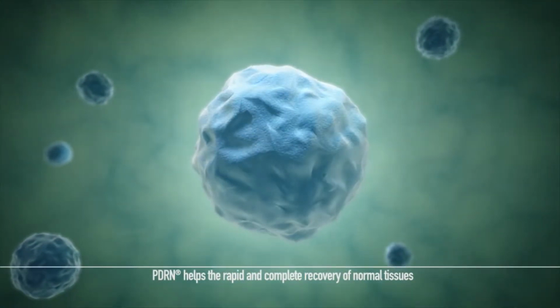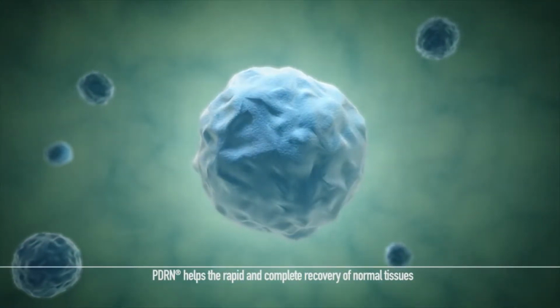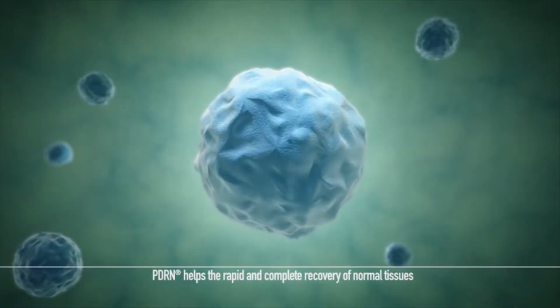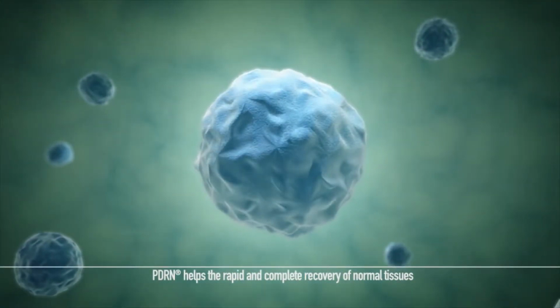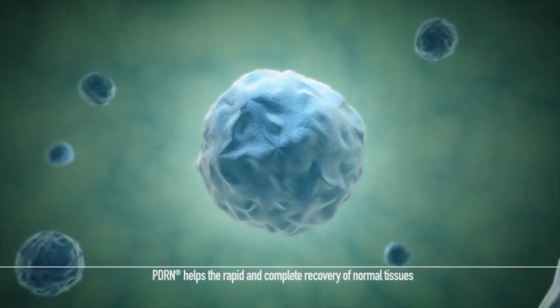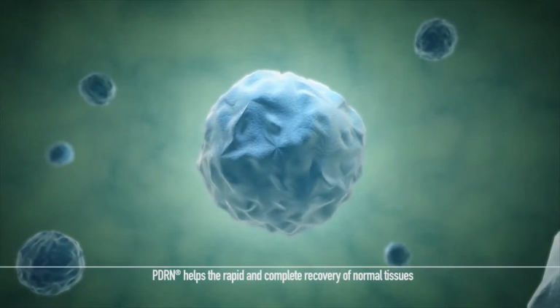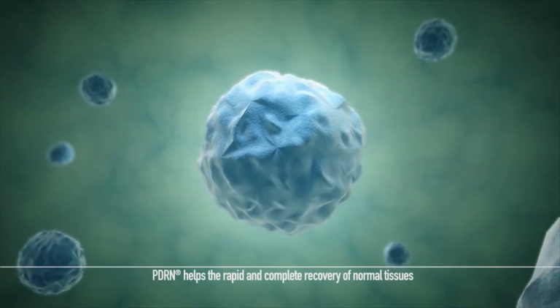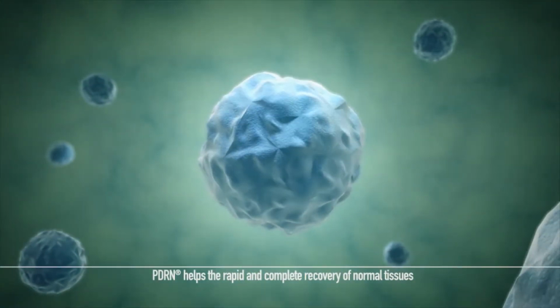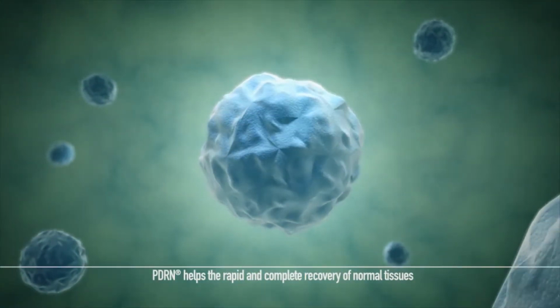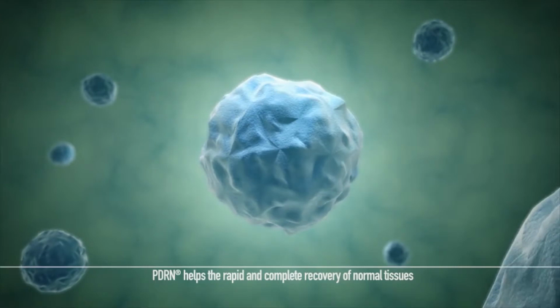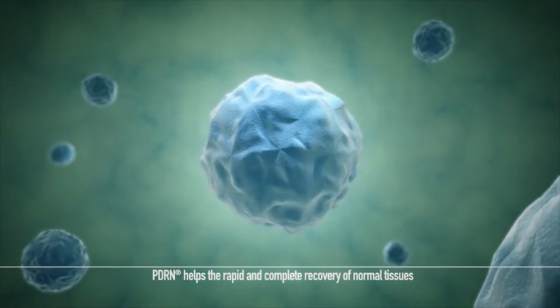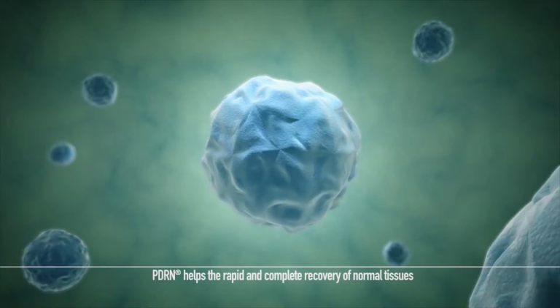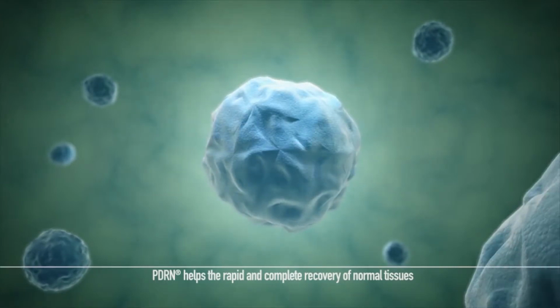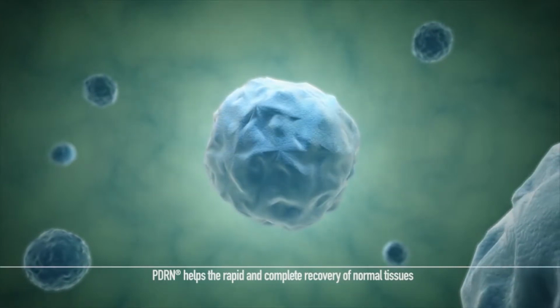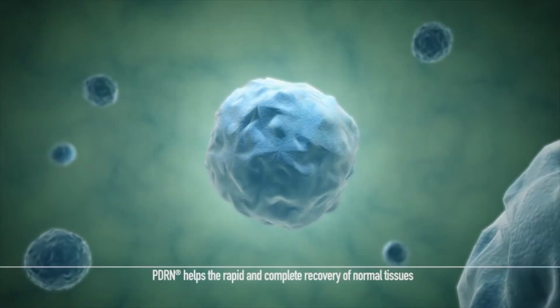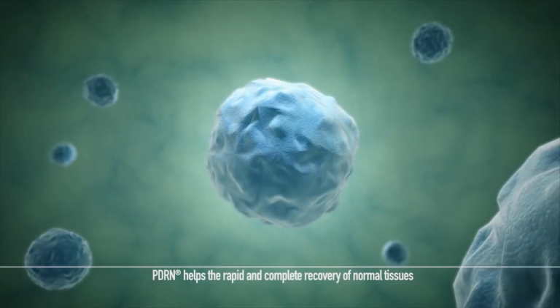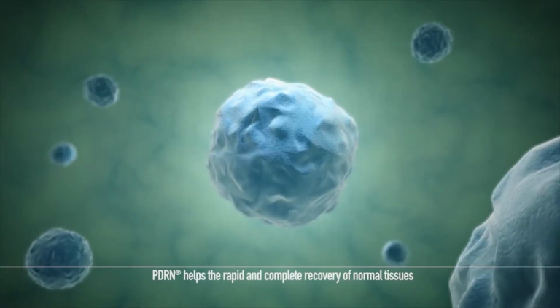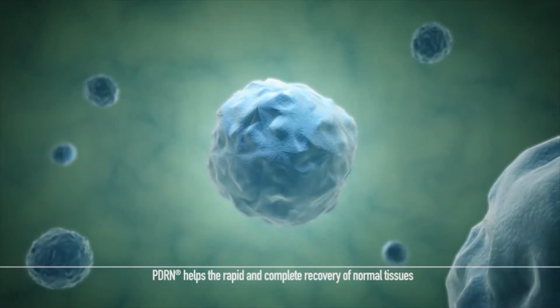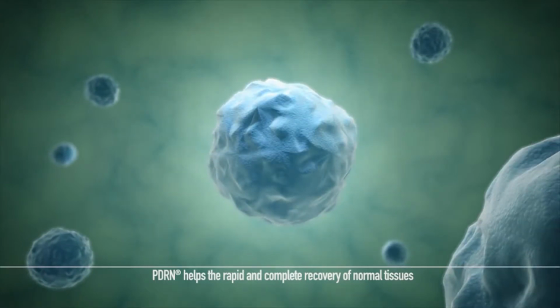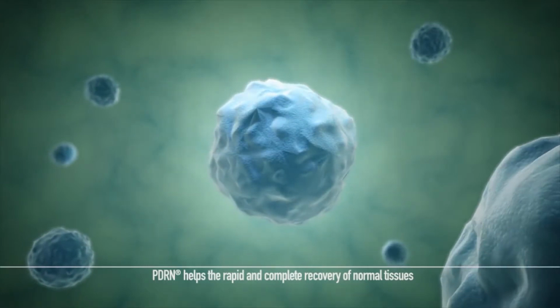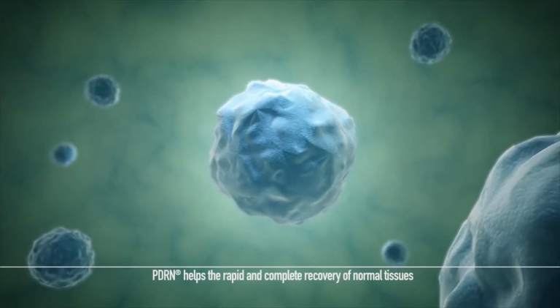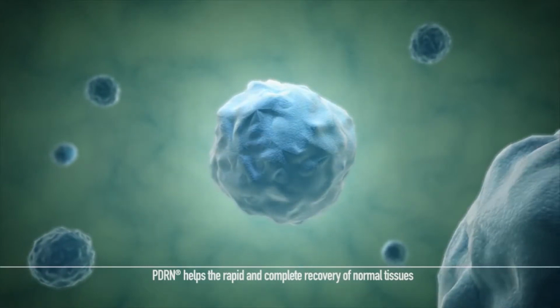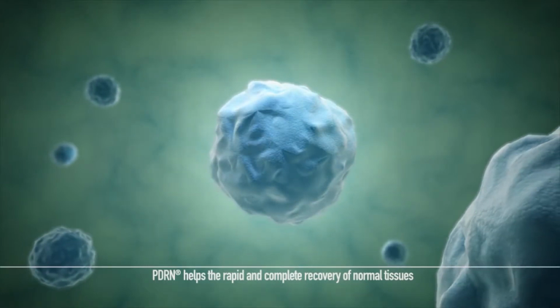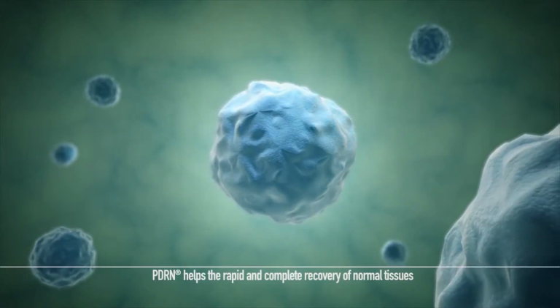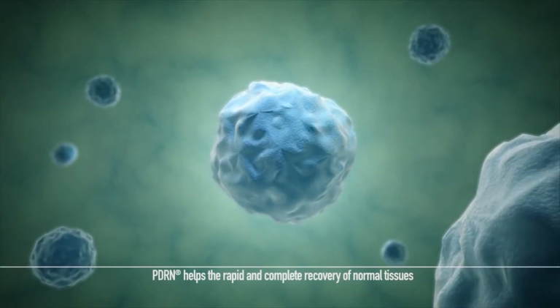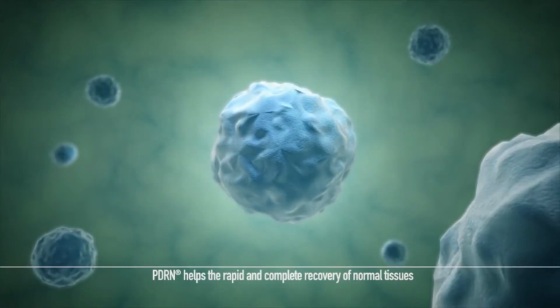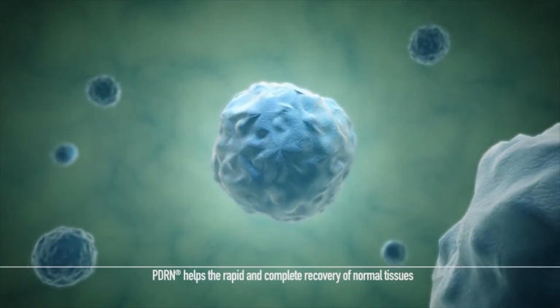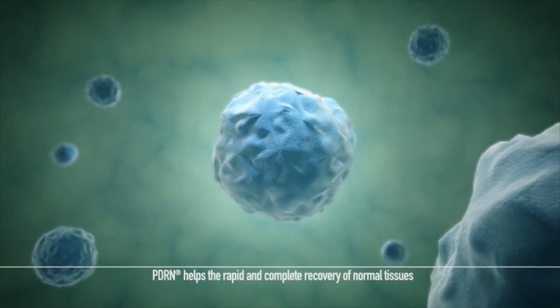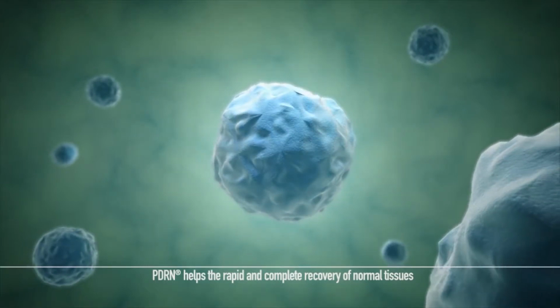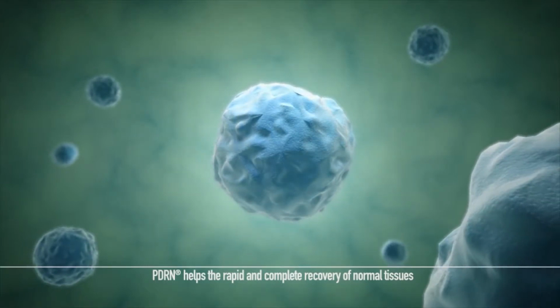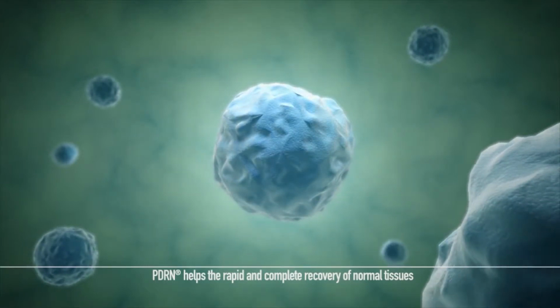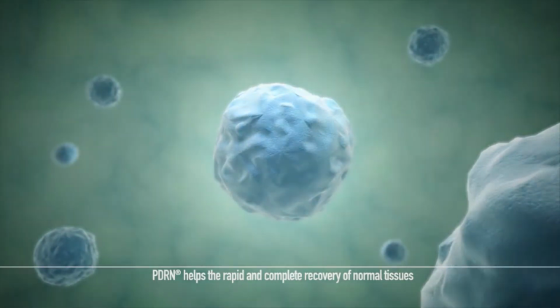In this way, PDRN helps normal tissues recover rapidly and completely.